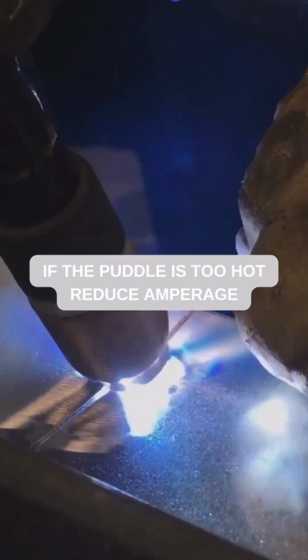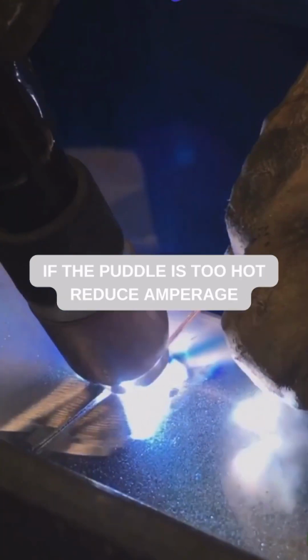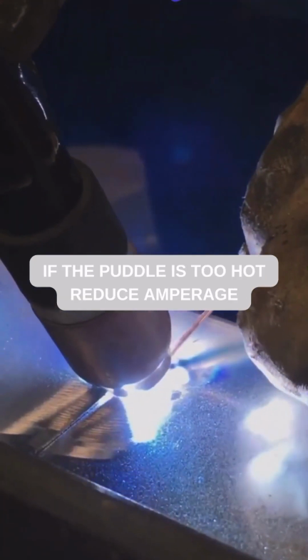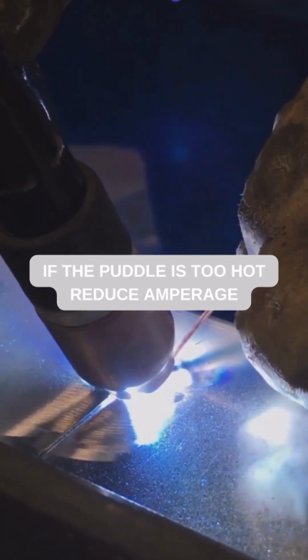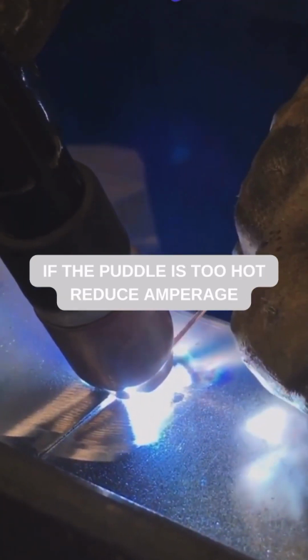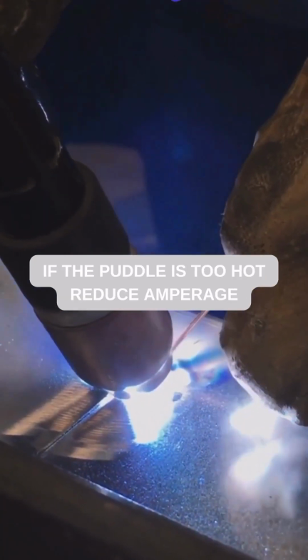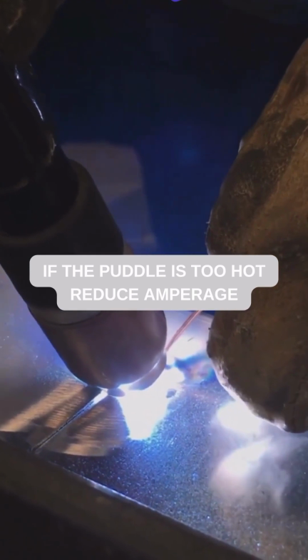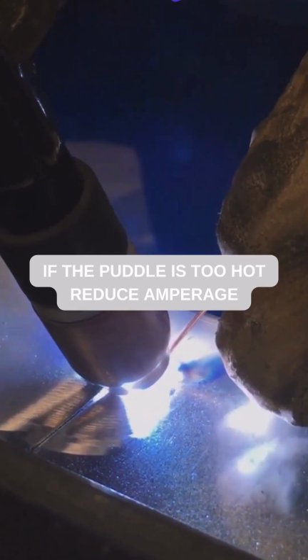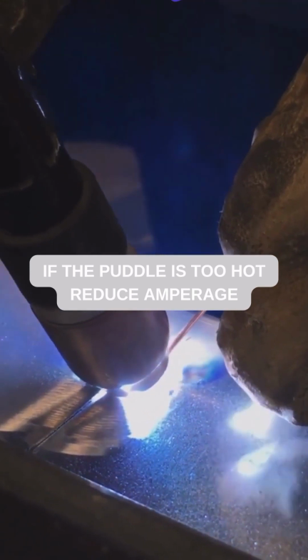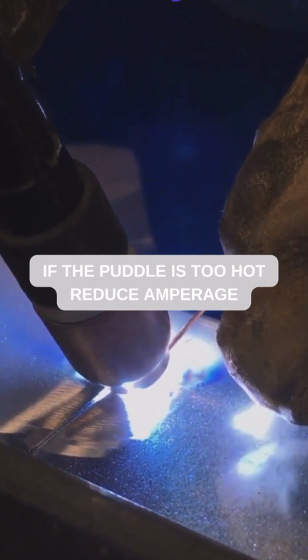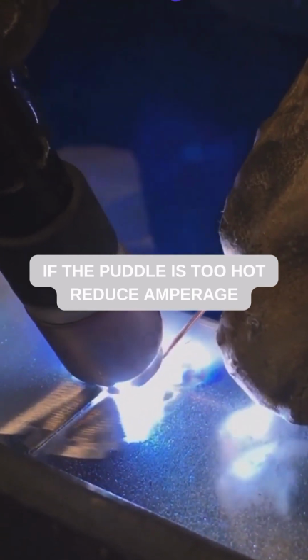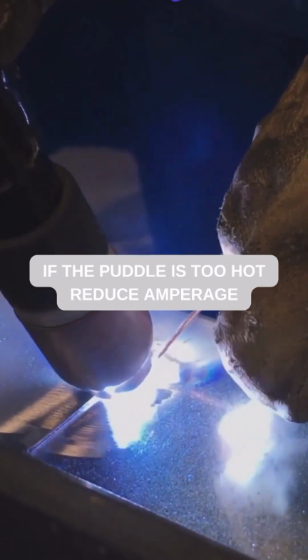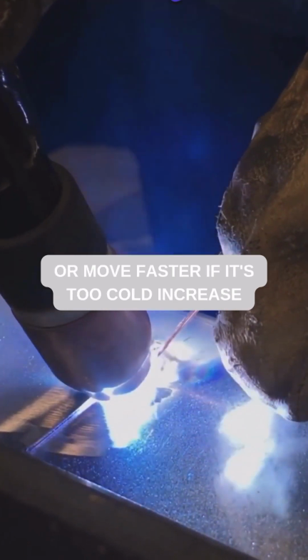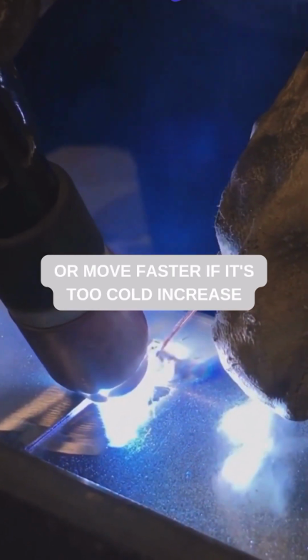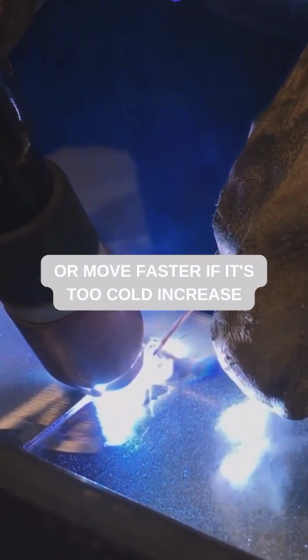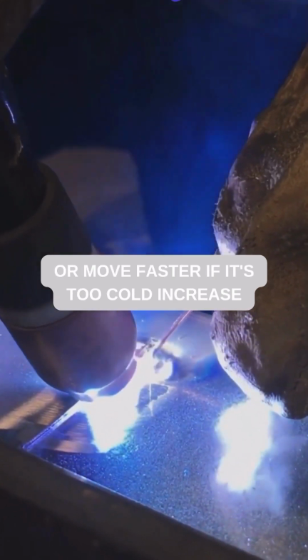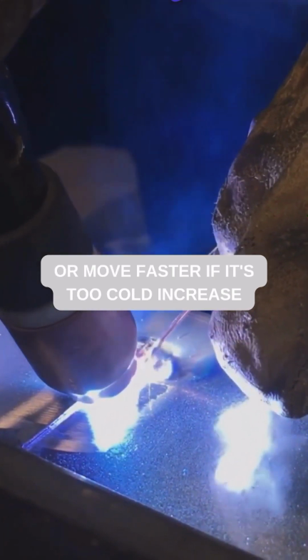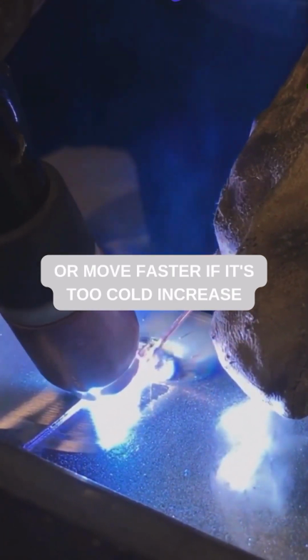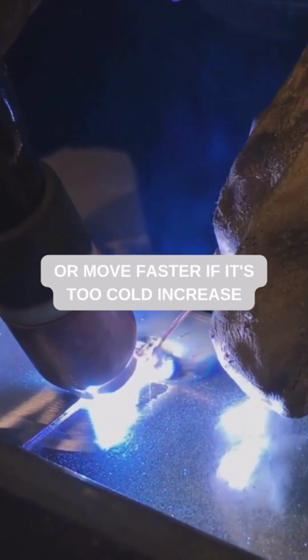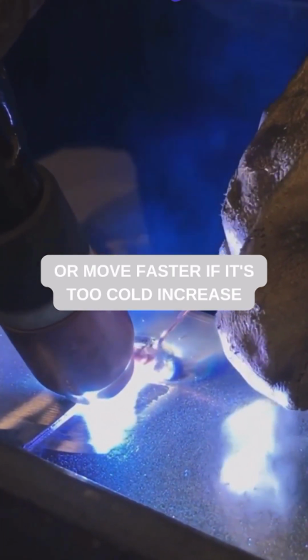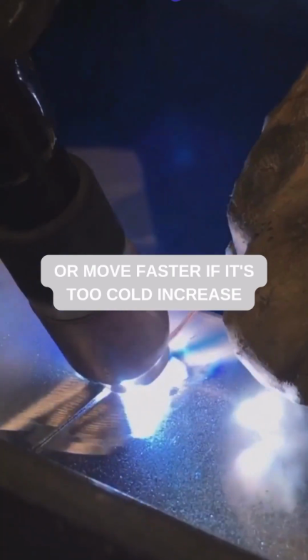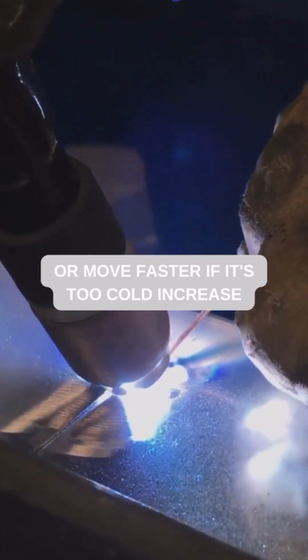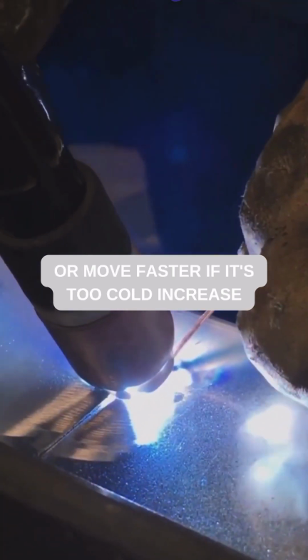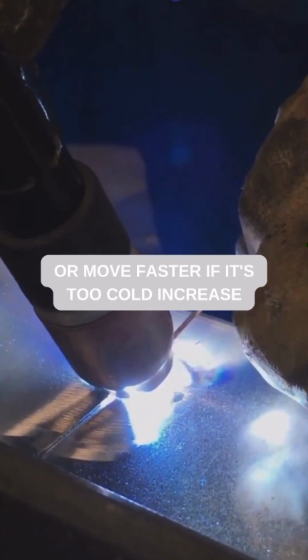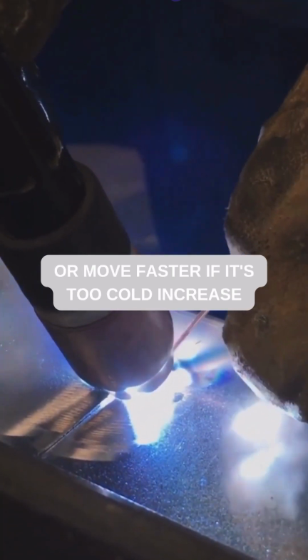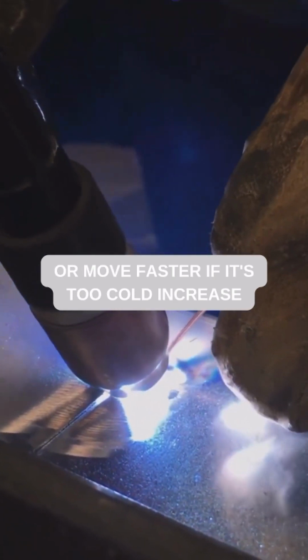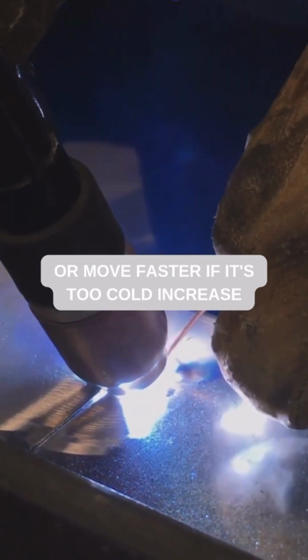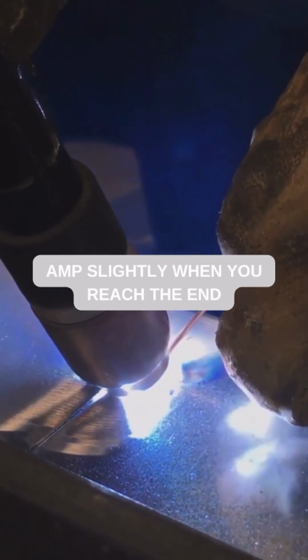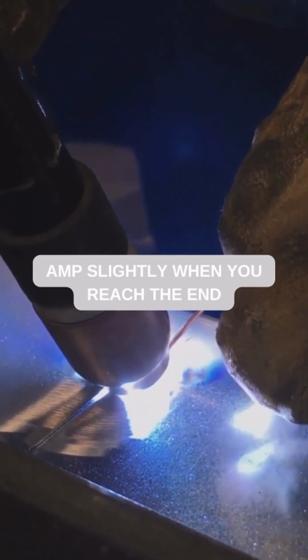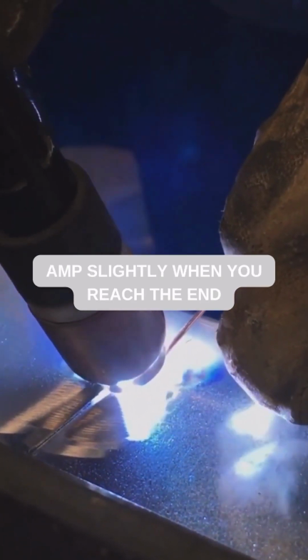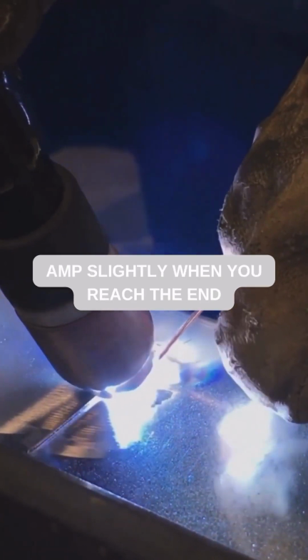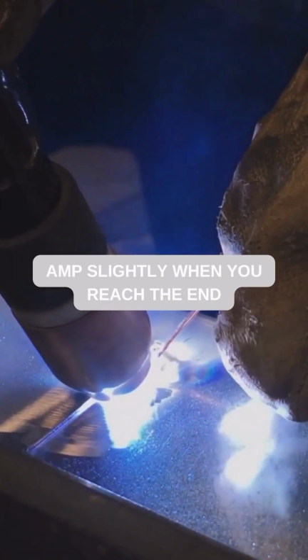If the puddle is too hot, reduce amperage or move faster. If it's too cold, increase amps slightly.